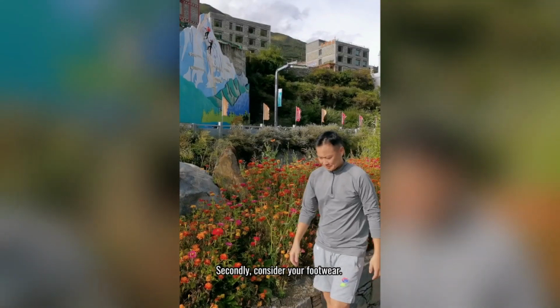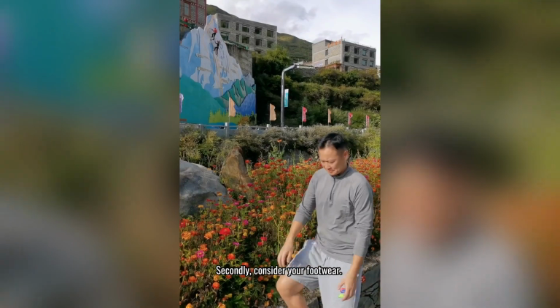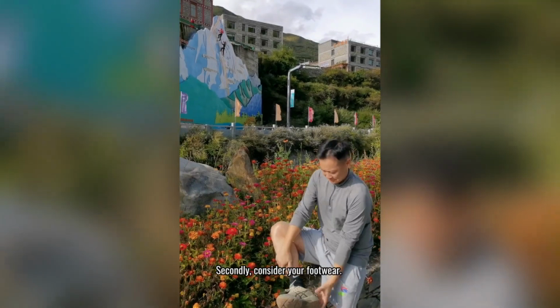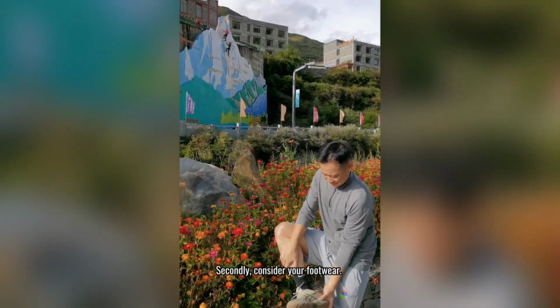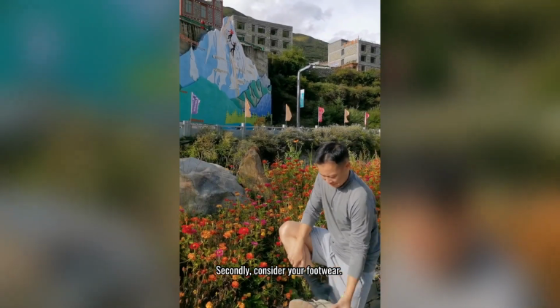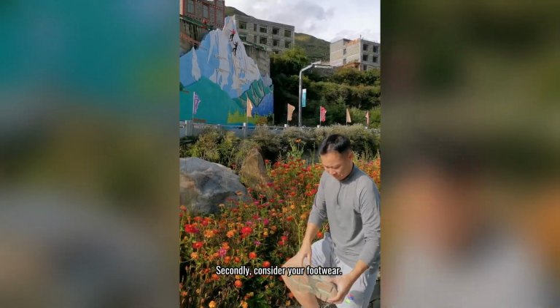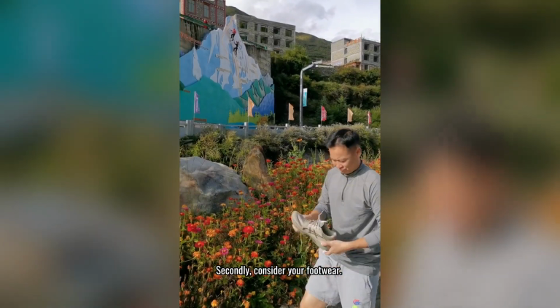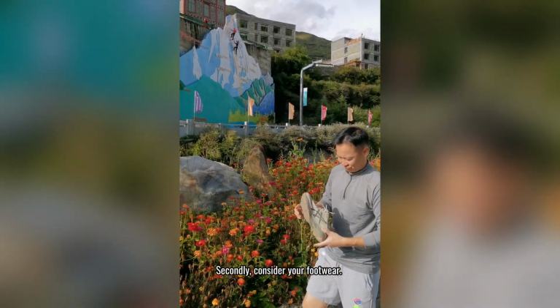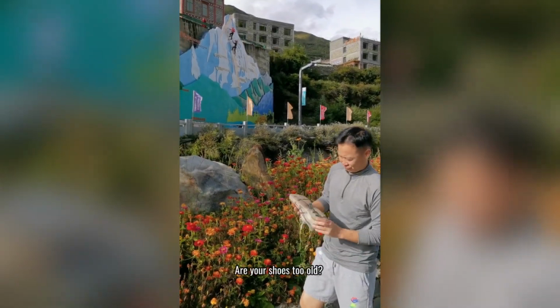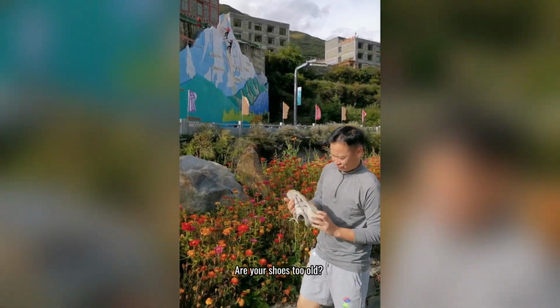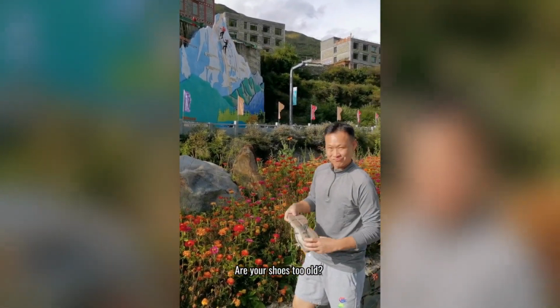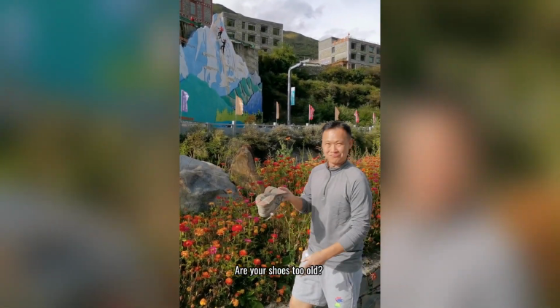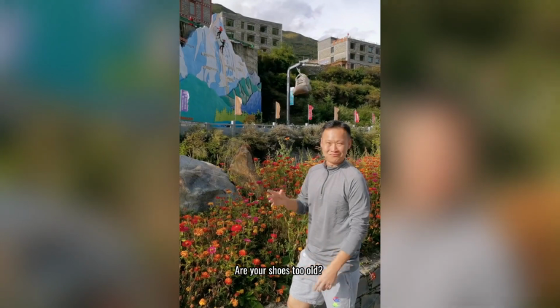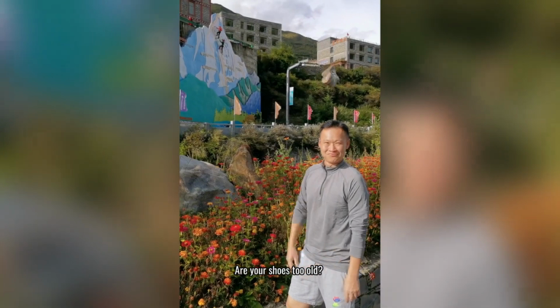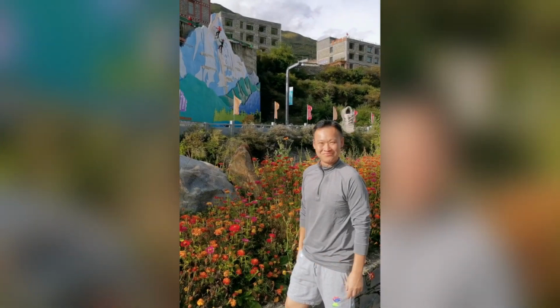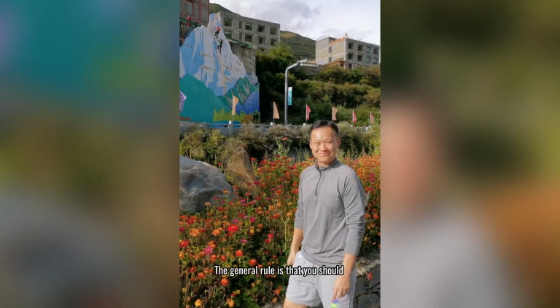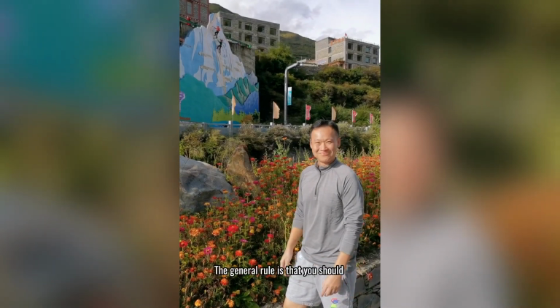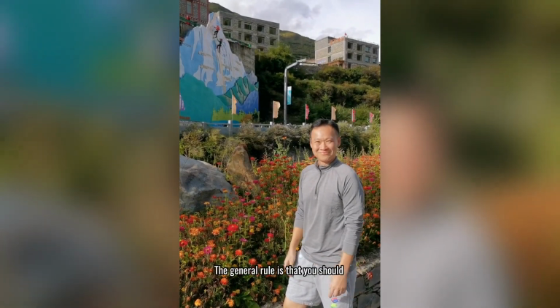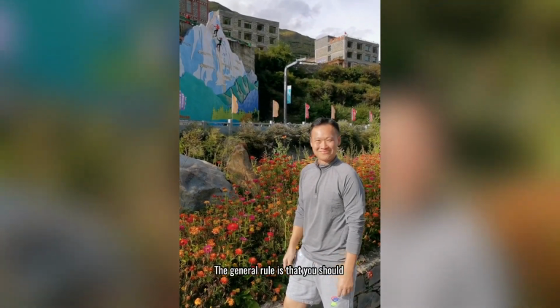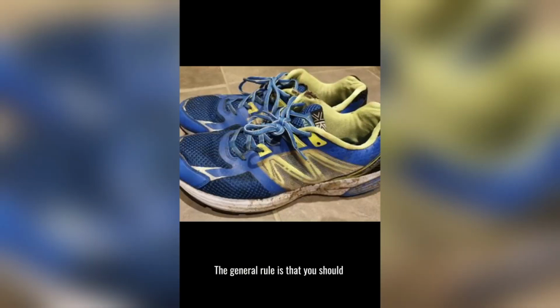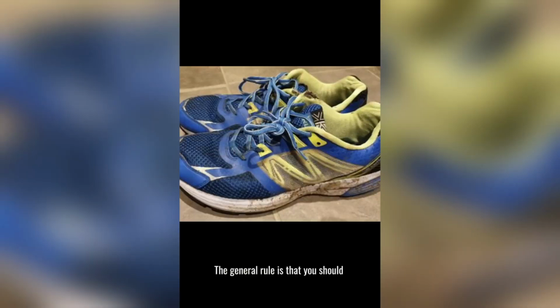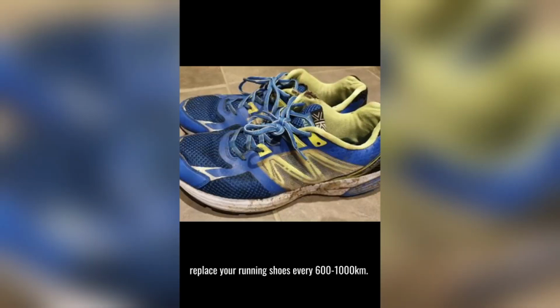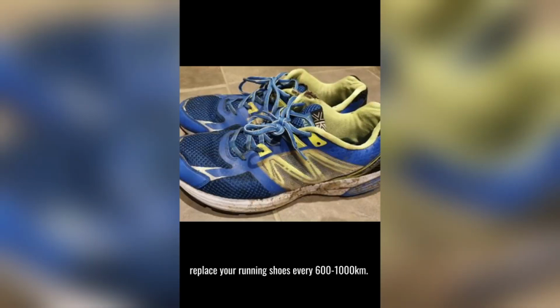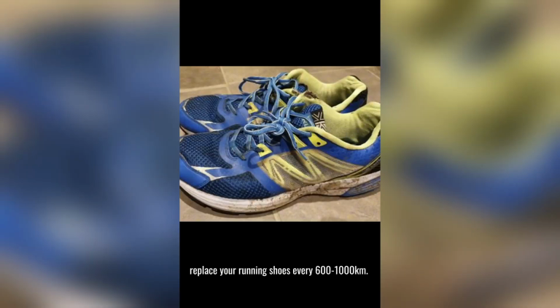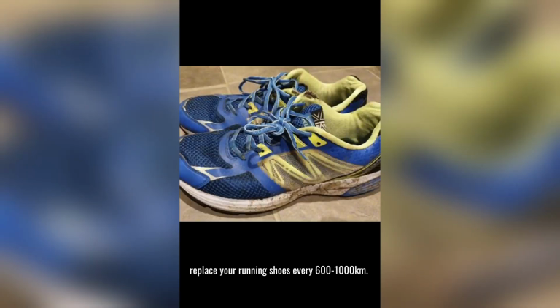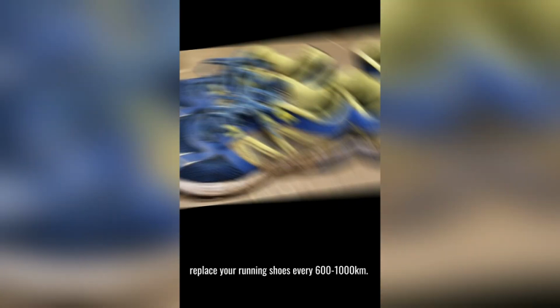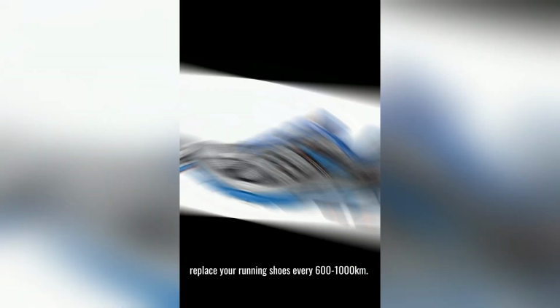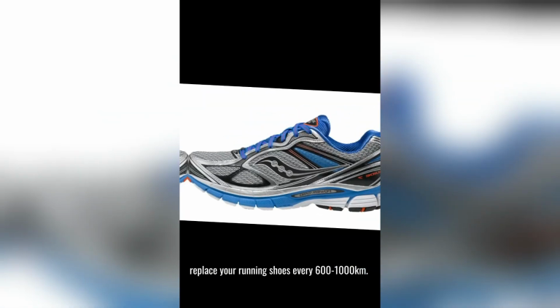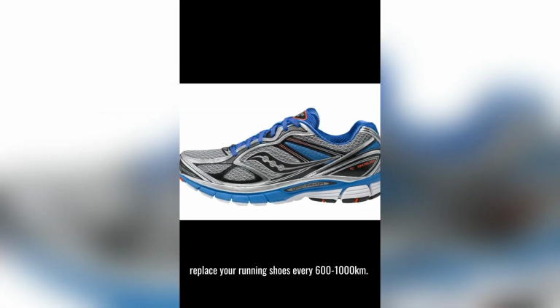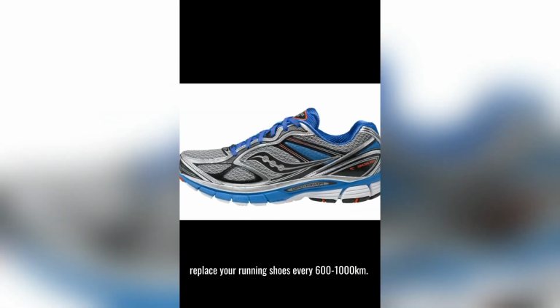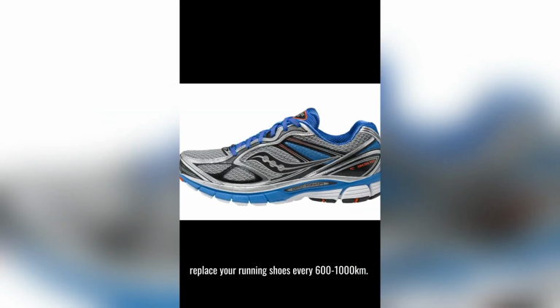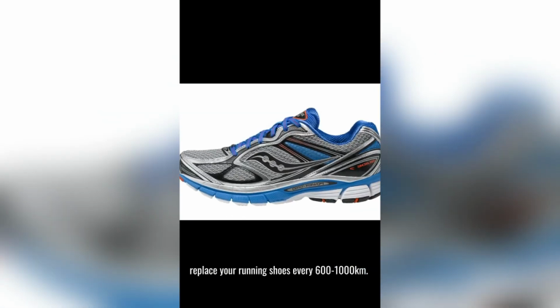Secondly, consider your footwear. Are your shoes too old? The general rule is that you should replace your running shoes every 600 to 1000 km.